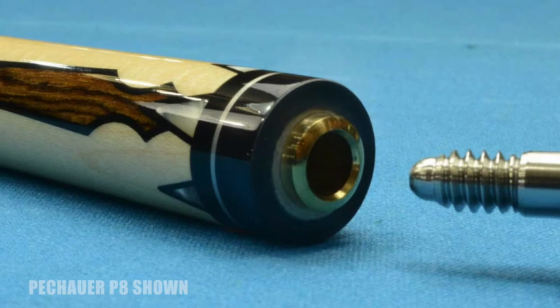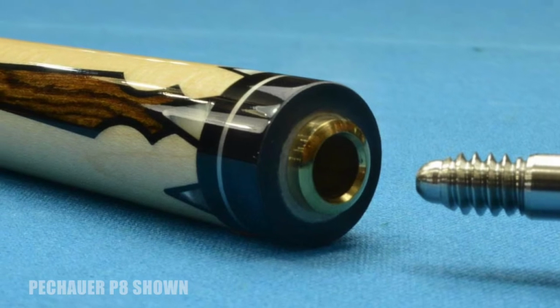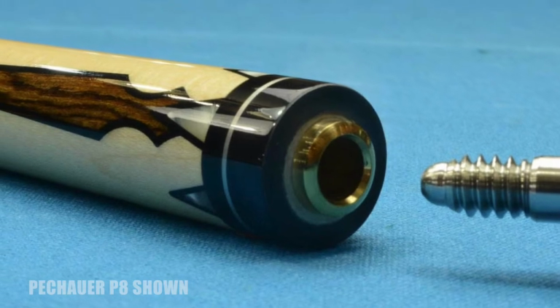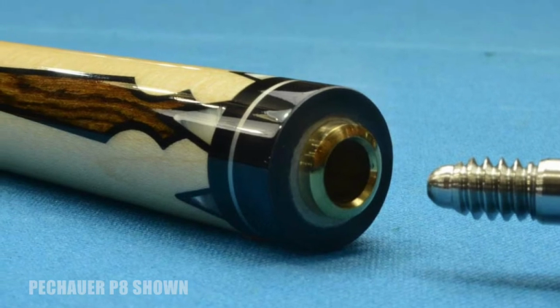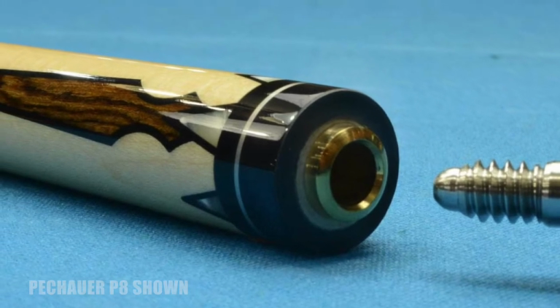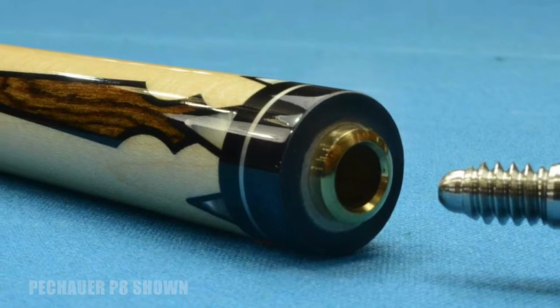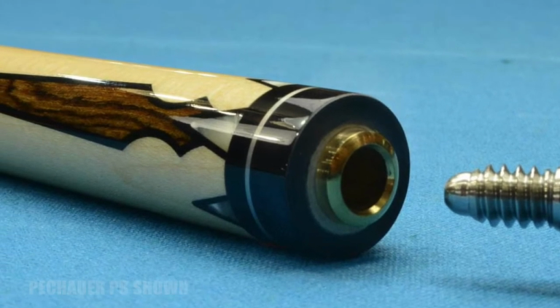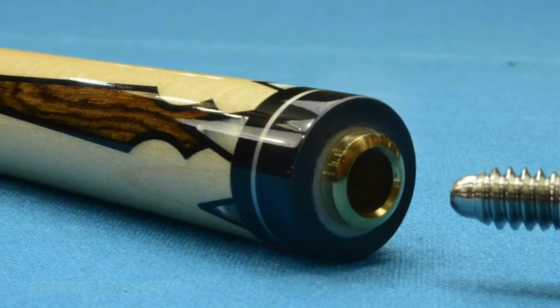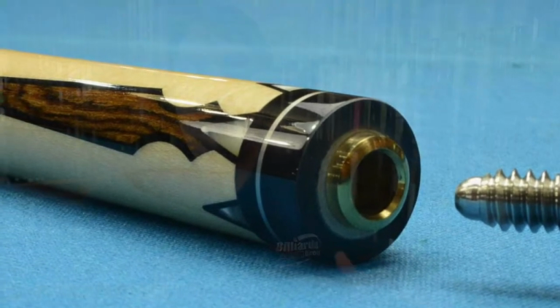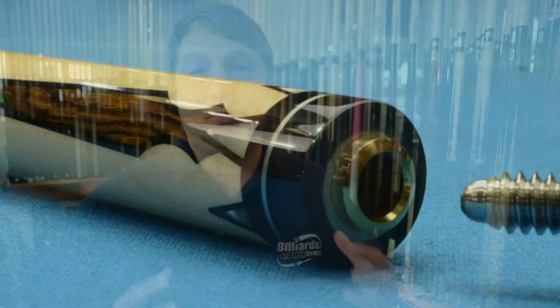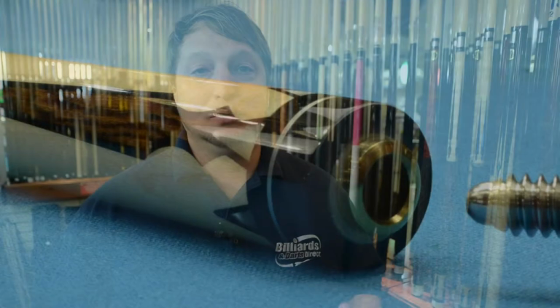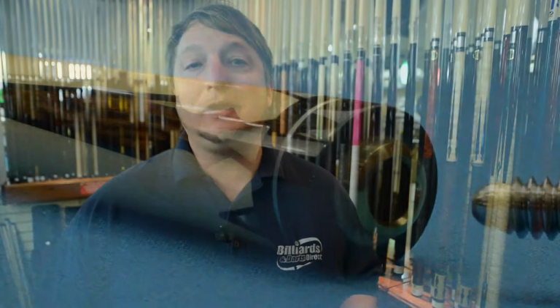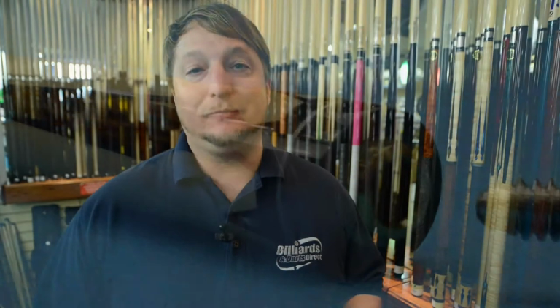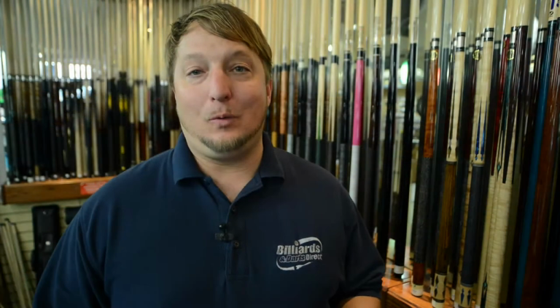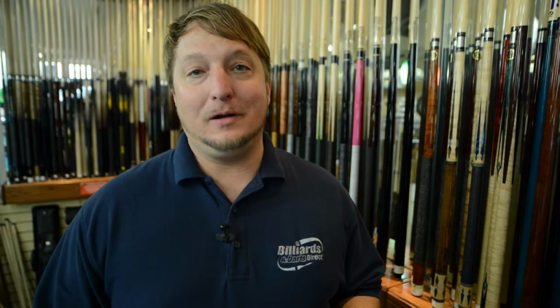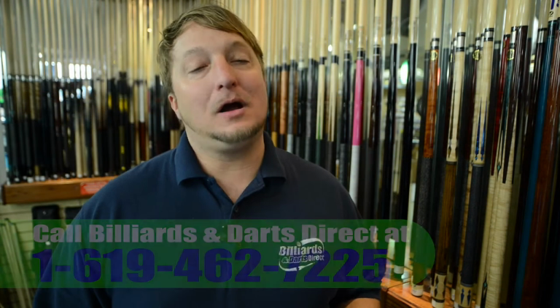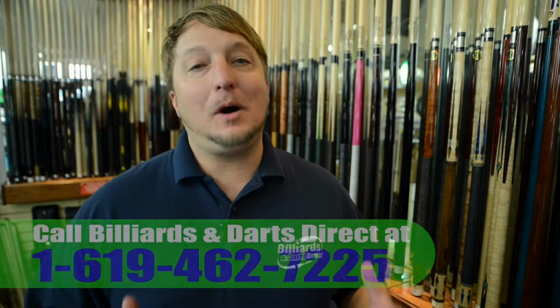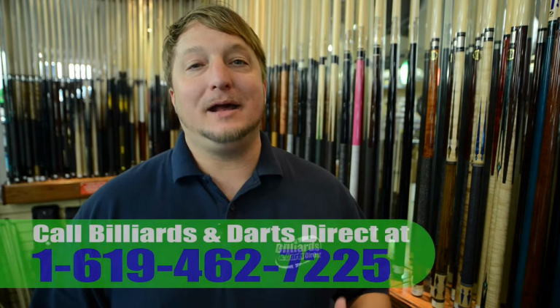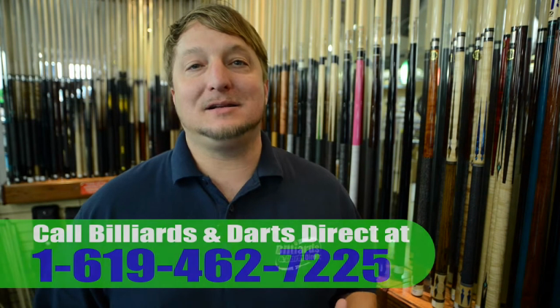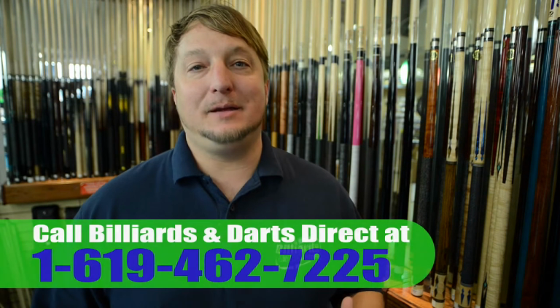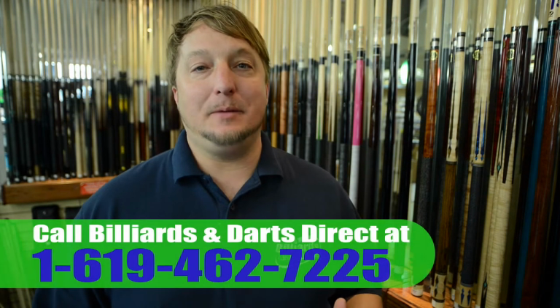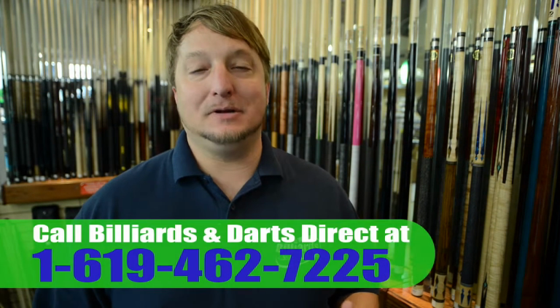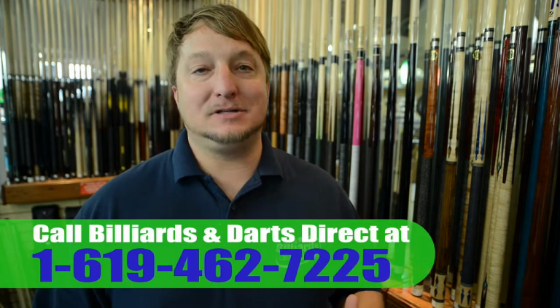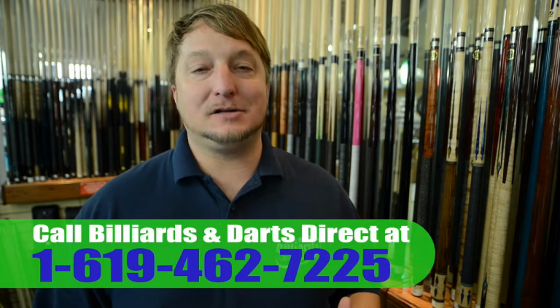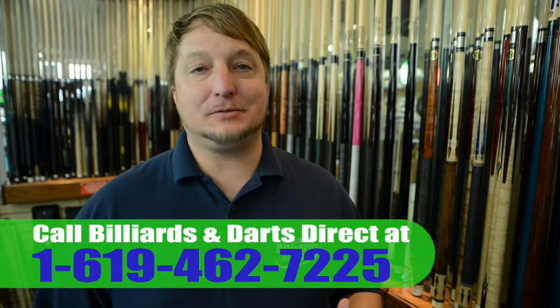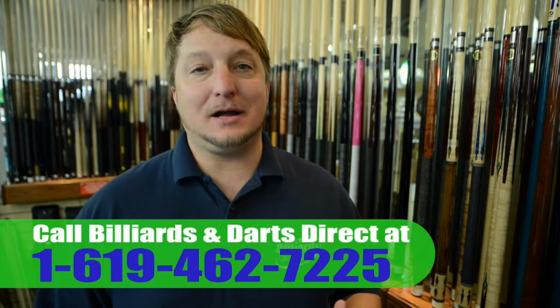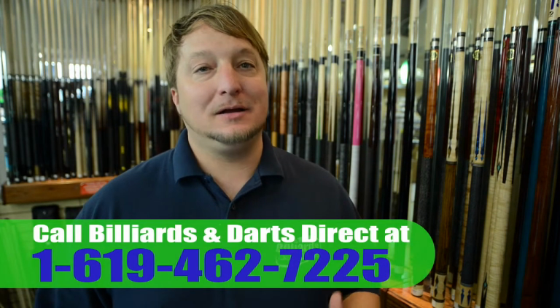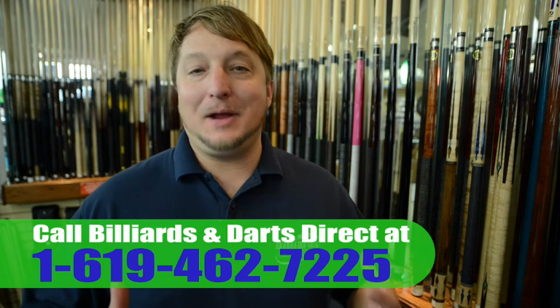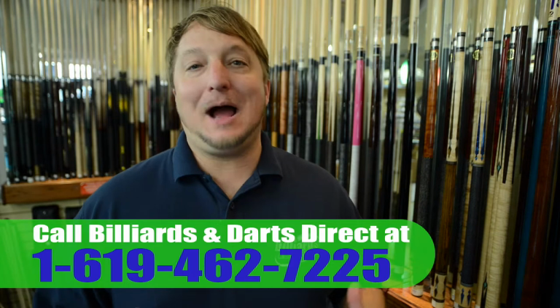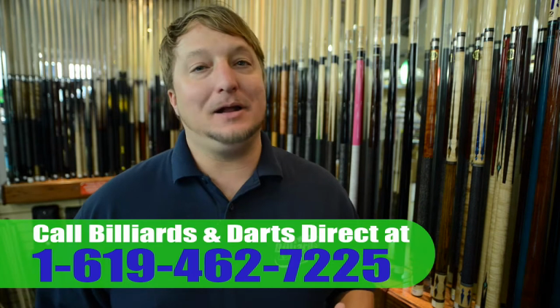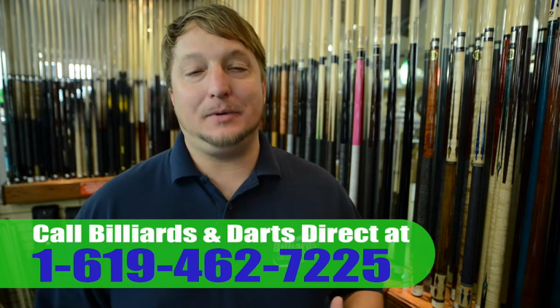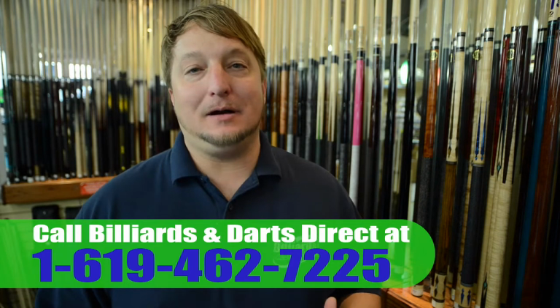They play really, really well. If you're looking for one, come on down and see me at Billiards and Darts Direct. I'll be happy to help you out.